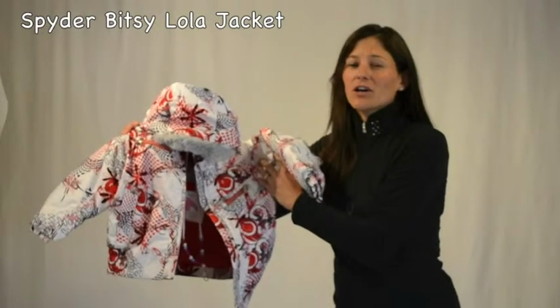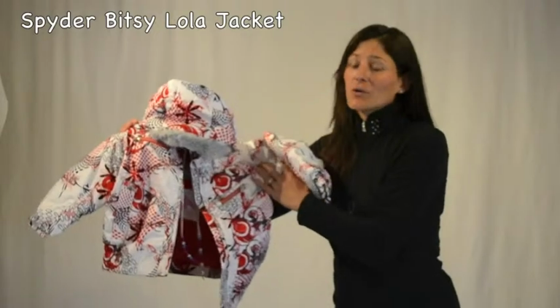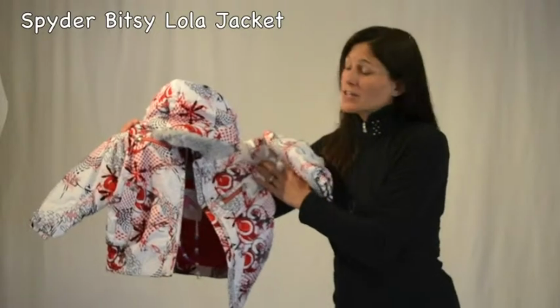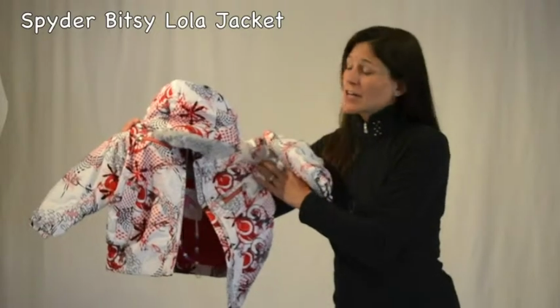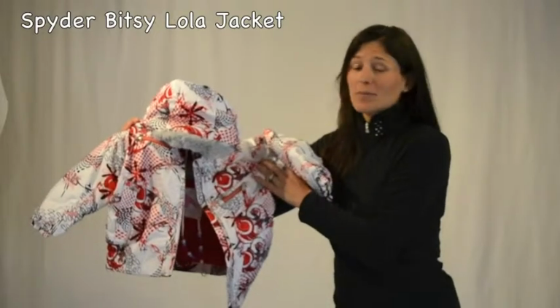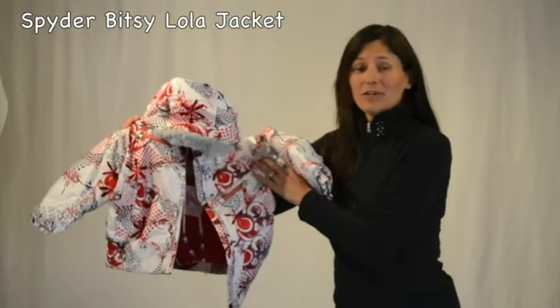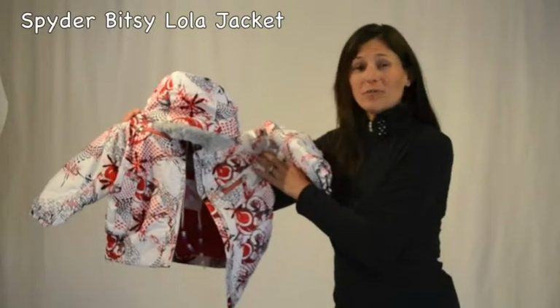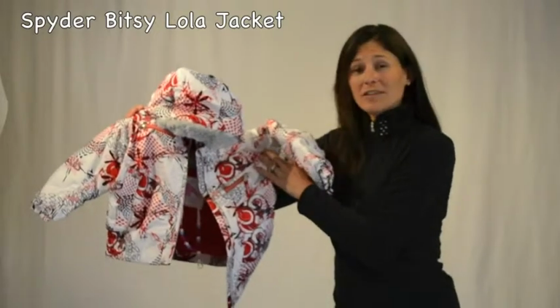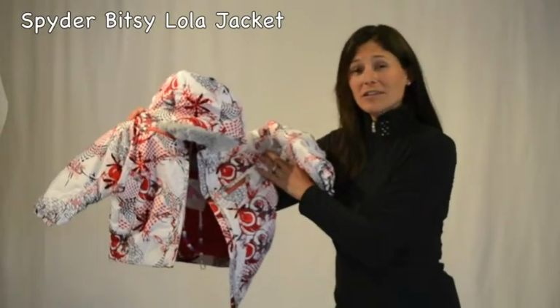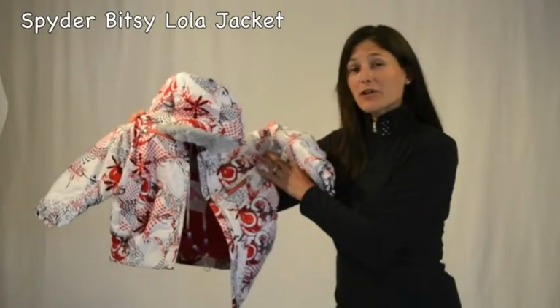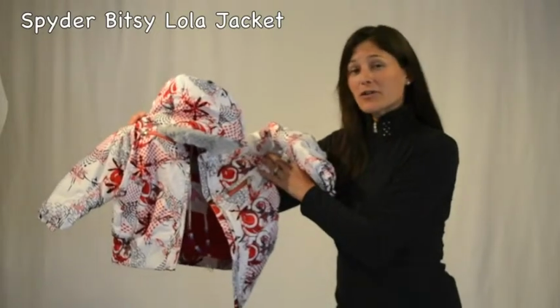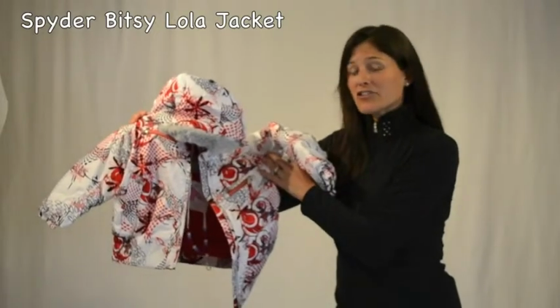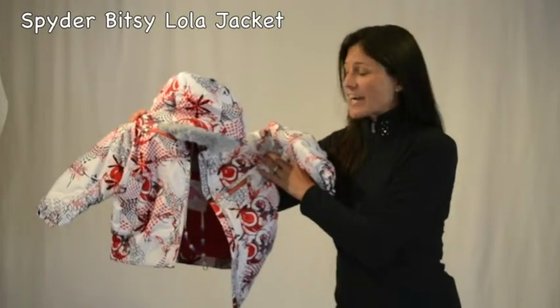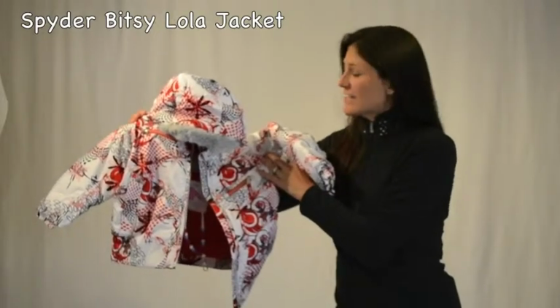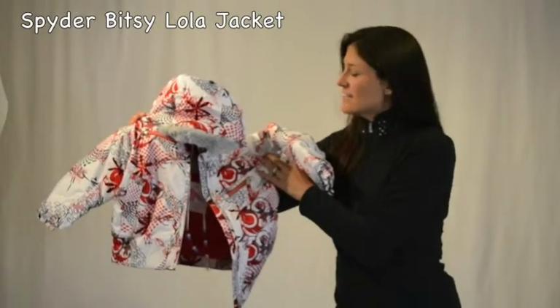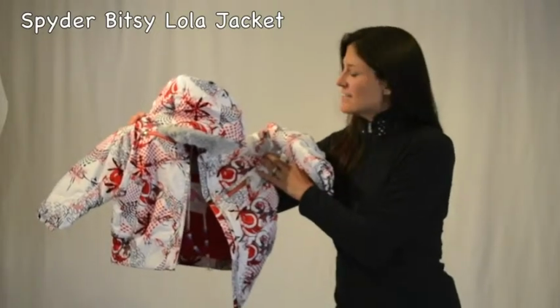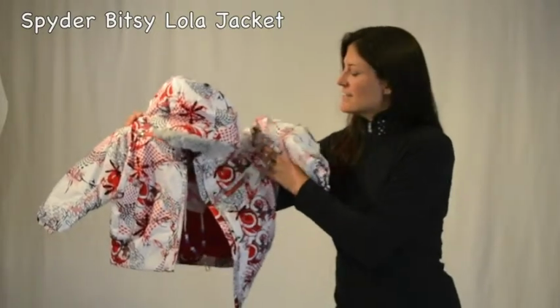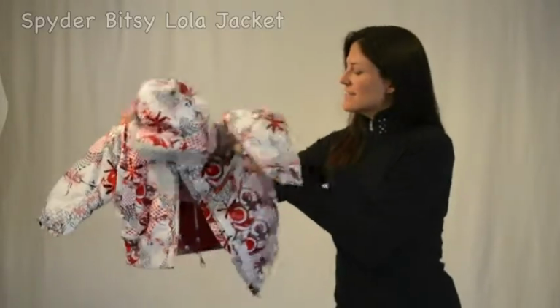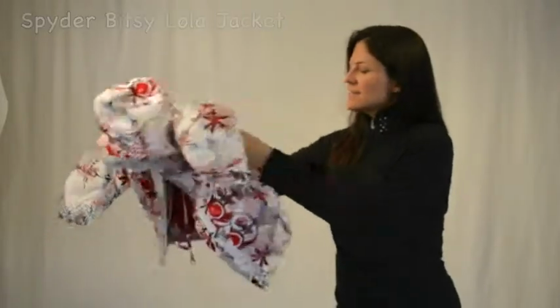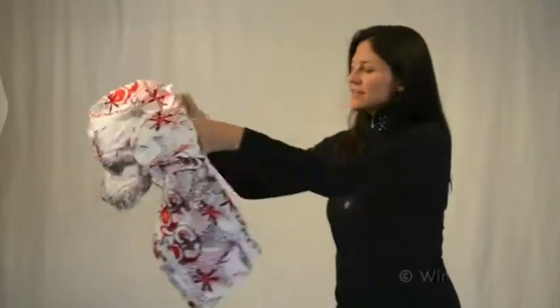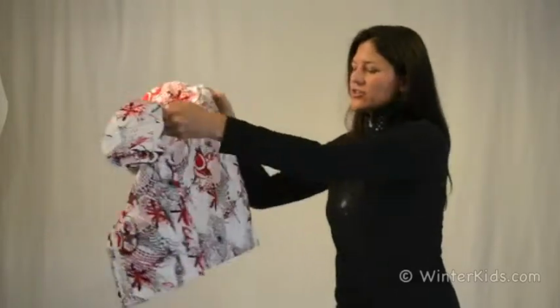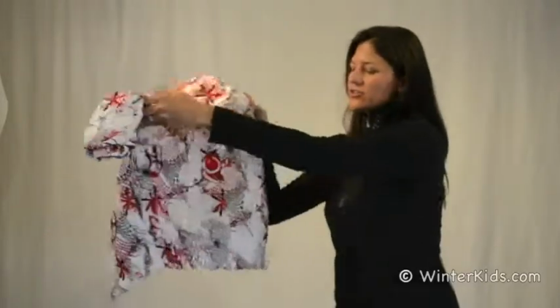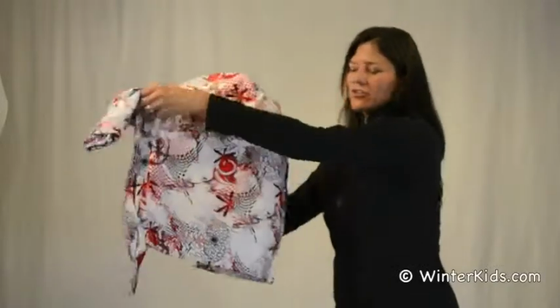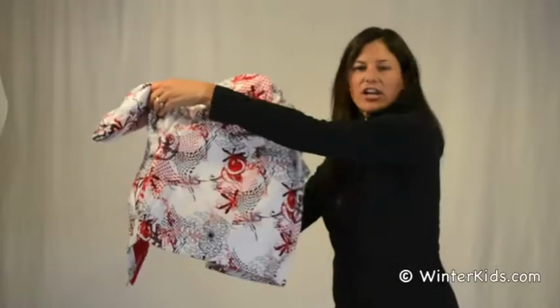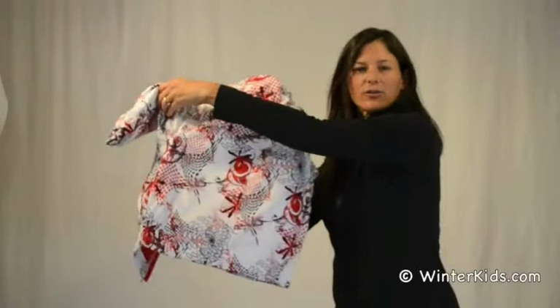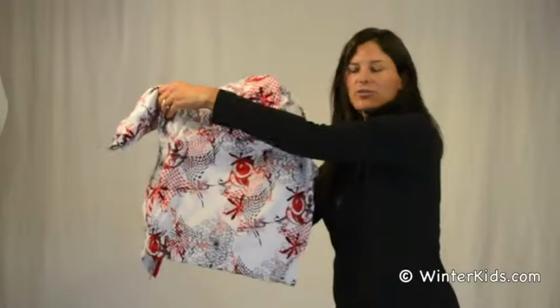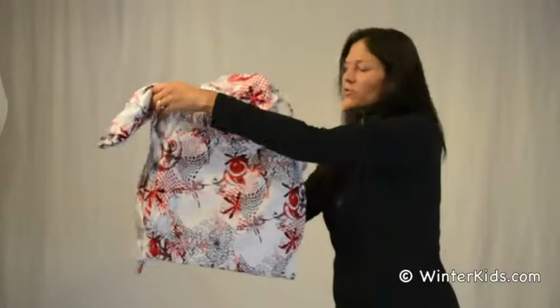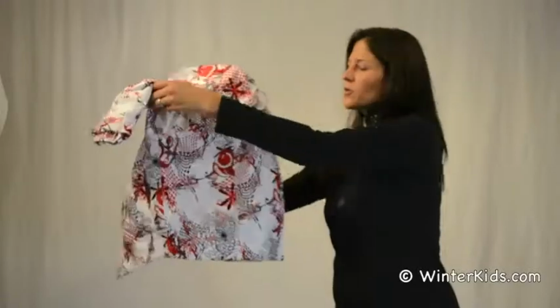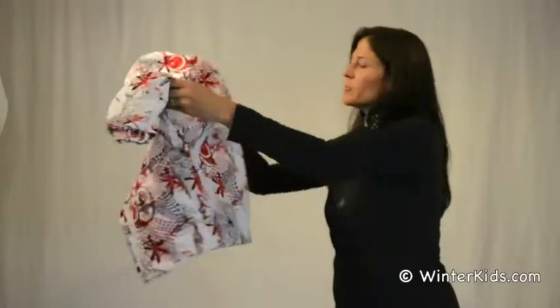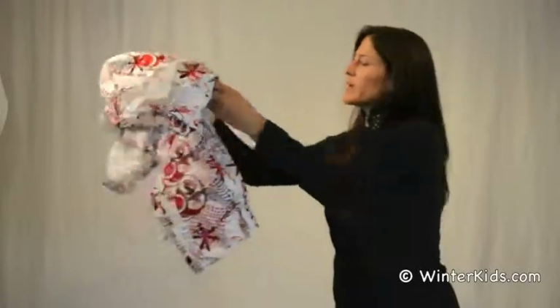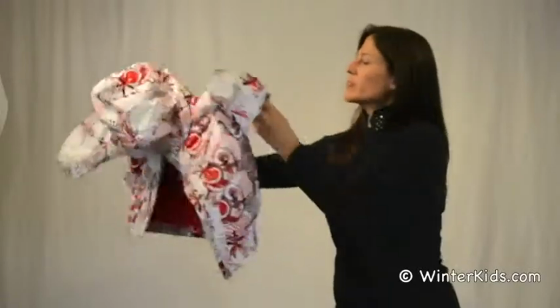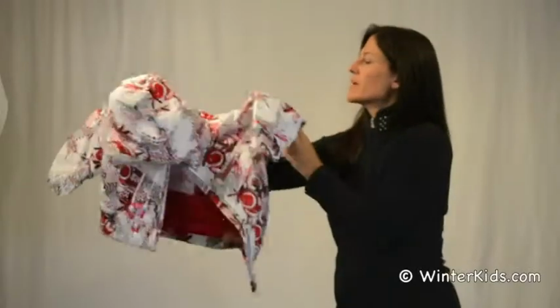We're going to talk about the Bitsy Lola jacket. Cute little jacket with a swirl print.